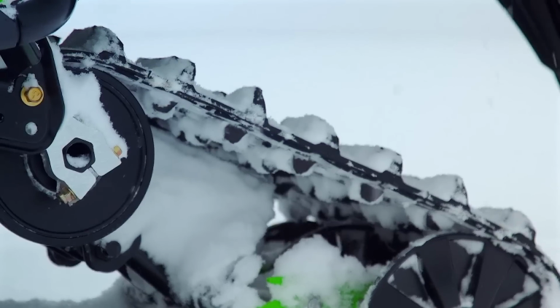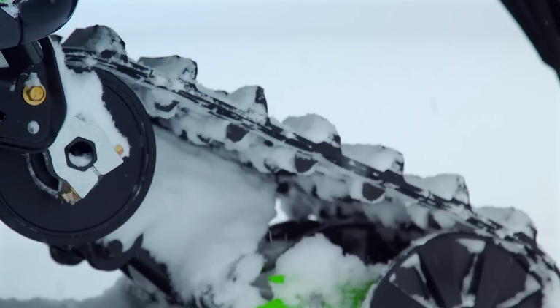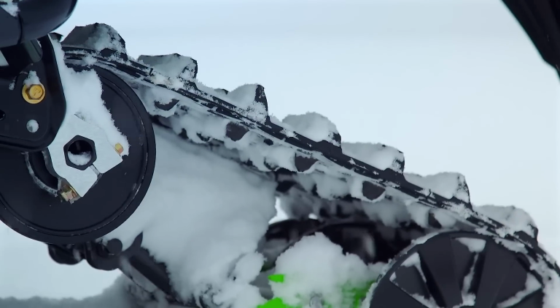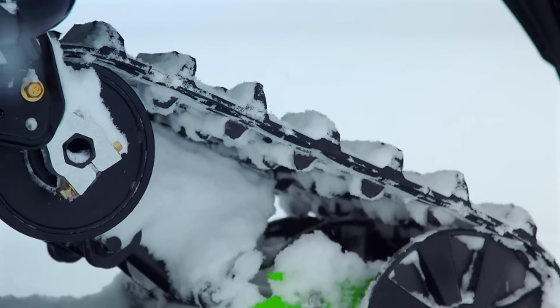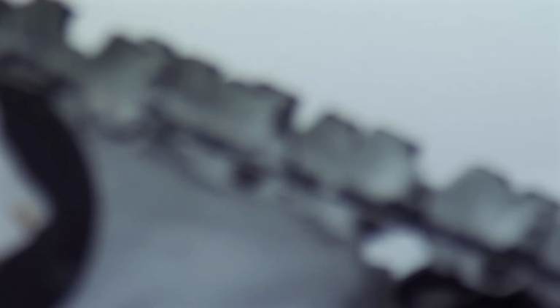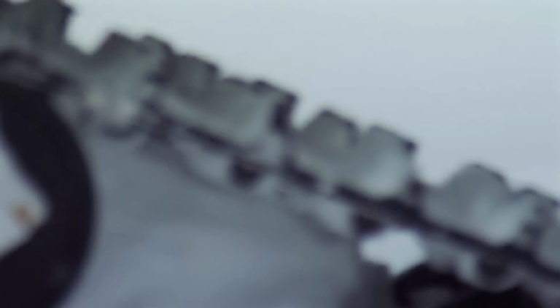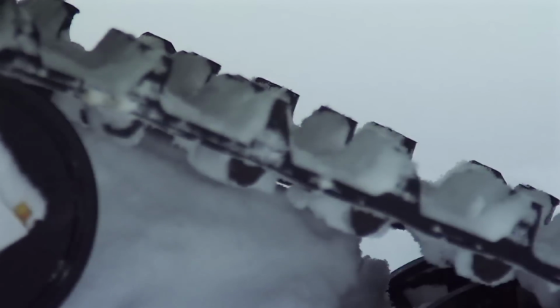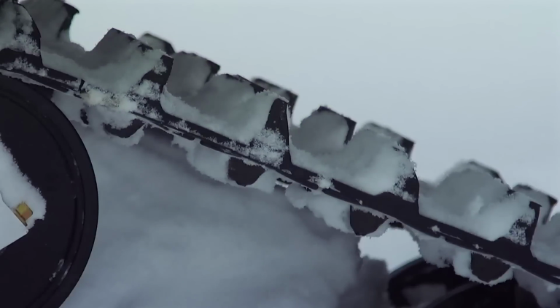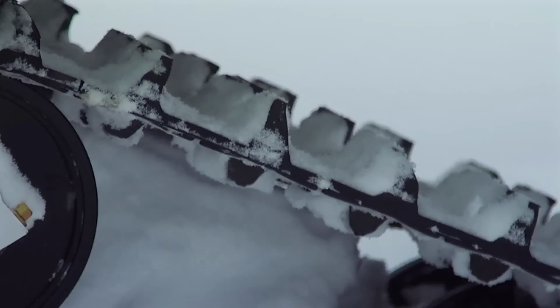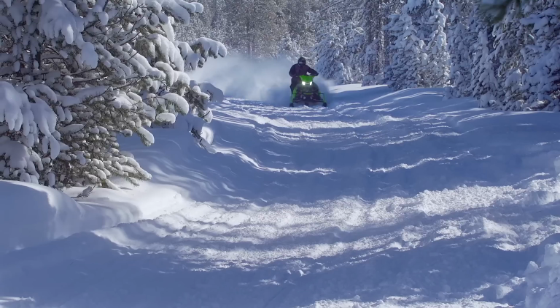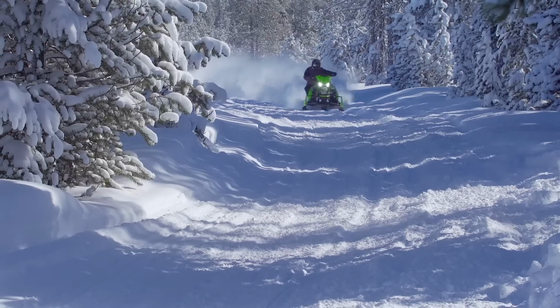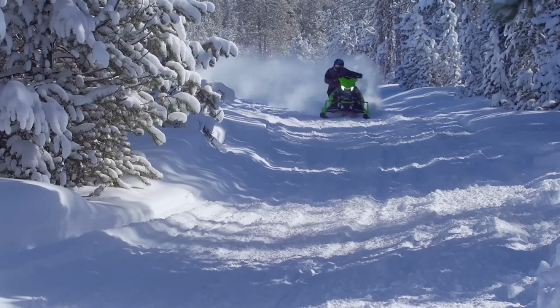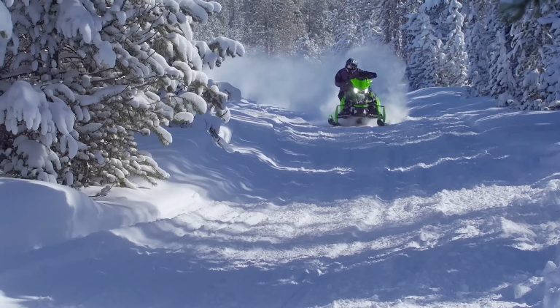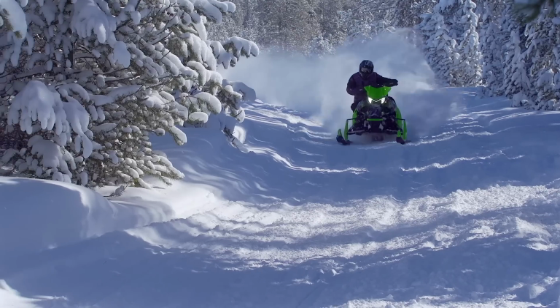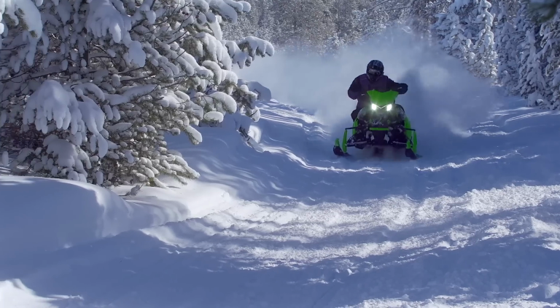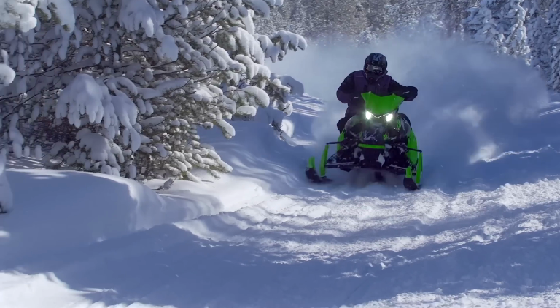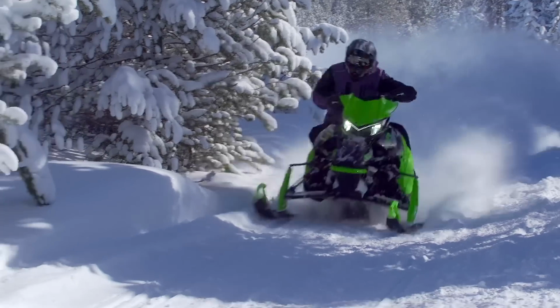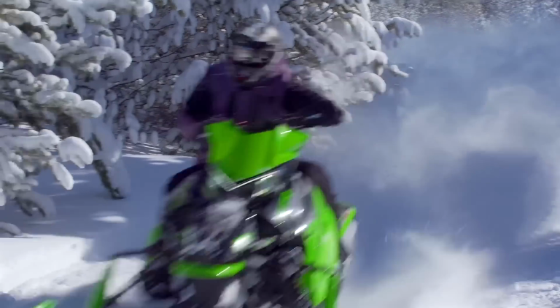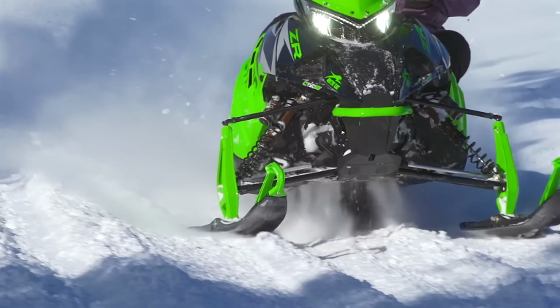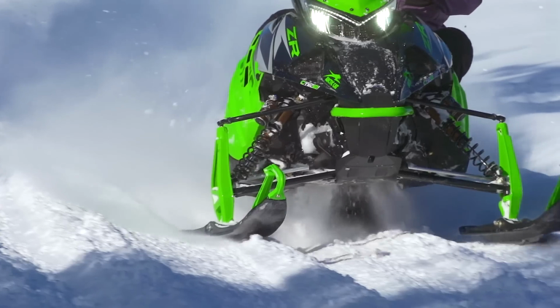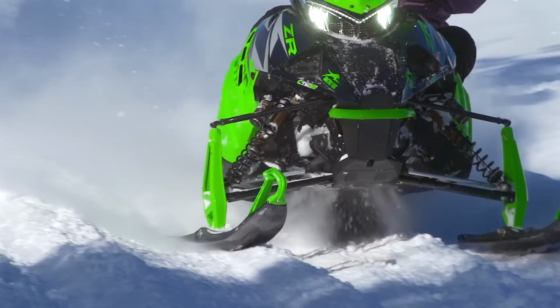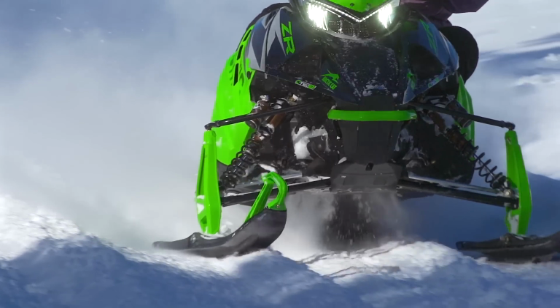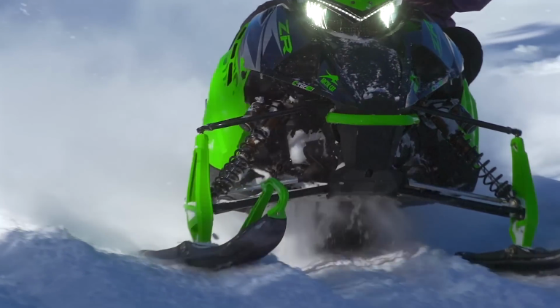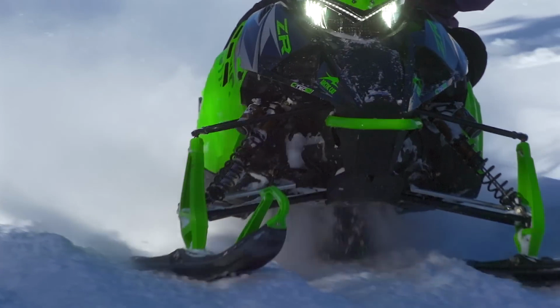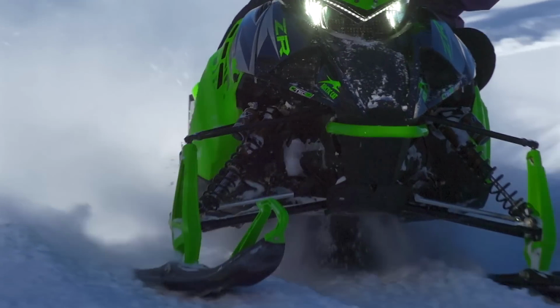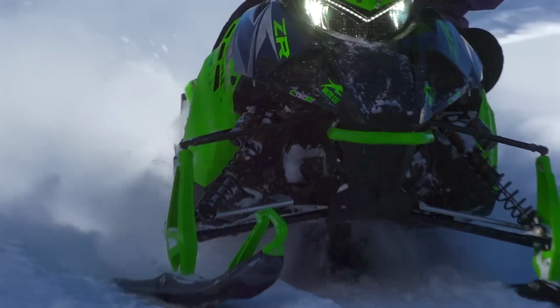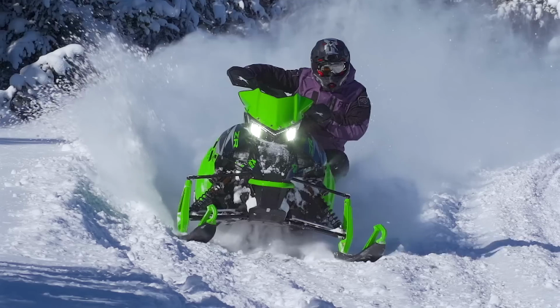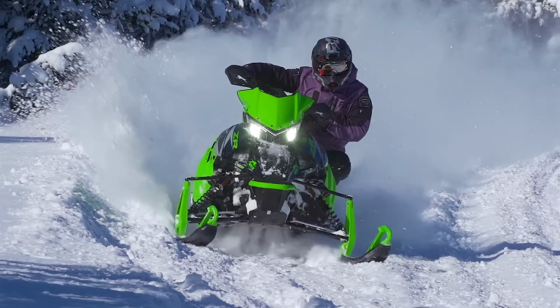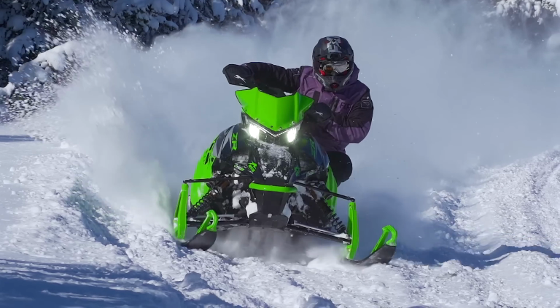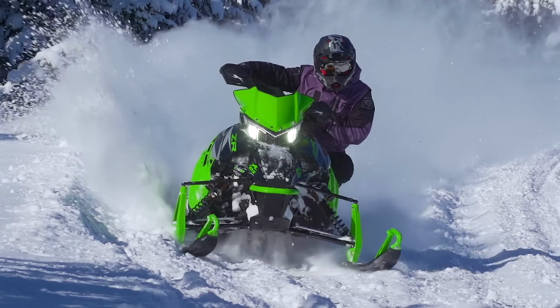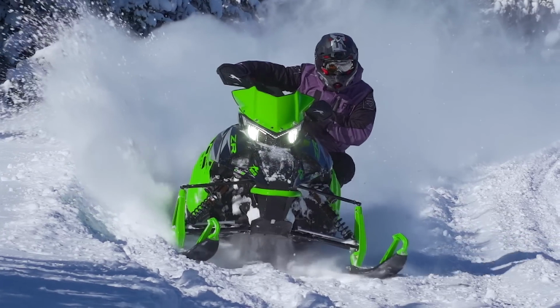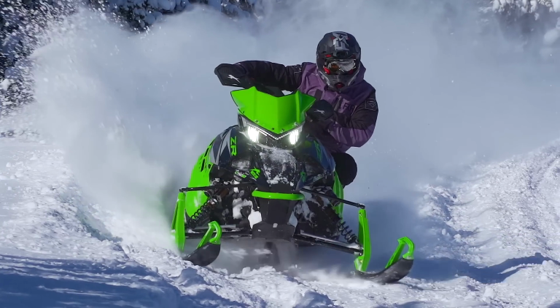Traction is handled by a 137 by 1.25 lug Ripsaw 2 track that provides excellent on-trail traction in pretty much any snow condition.